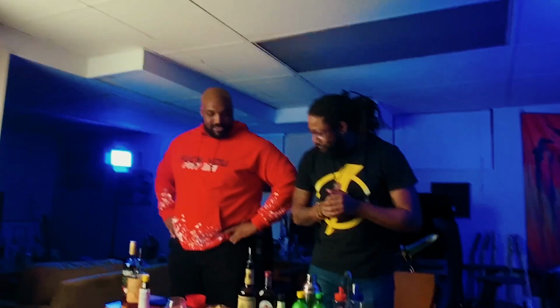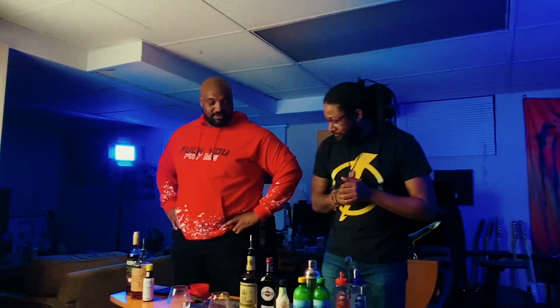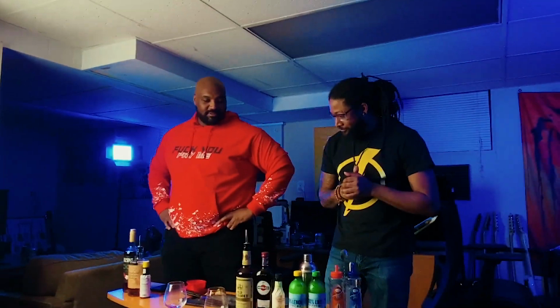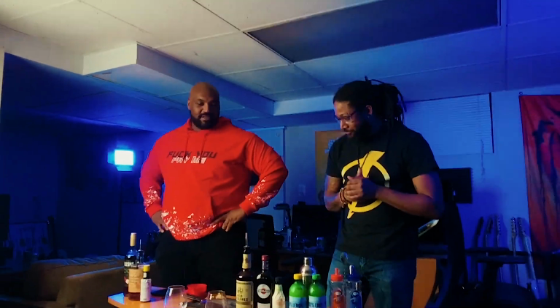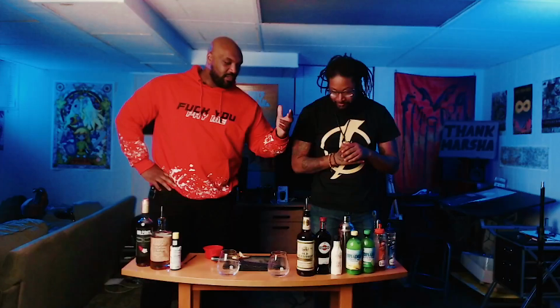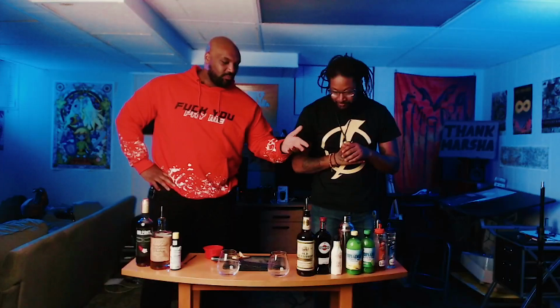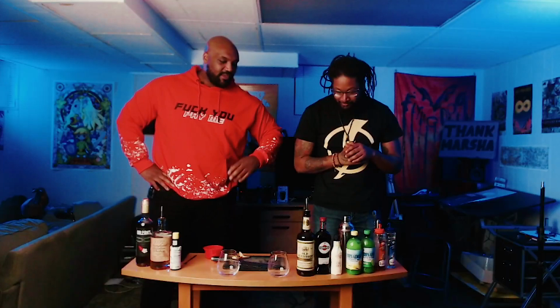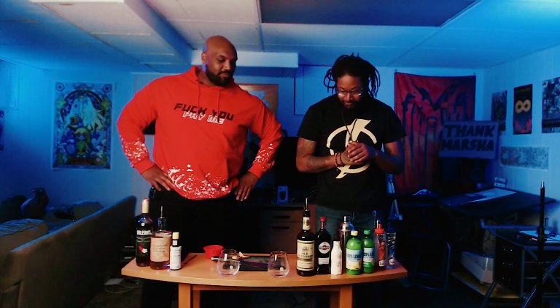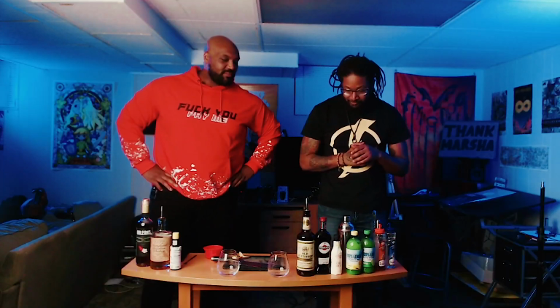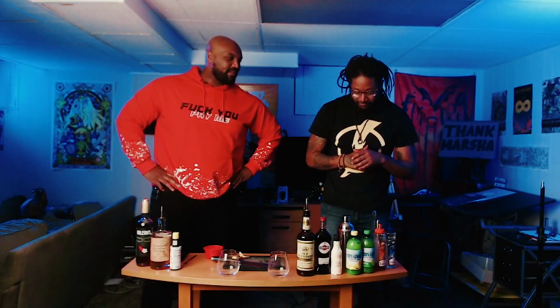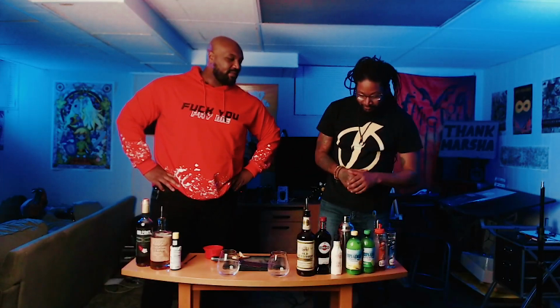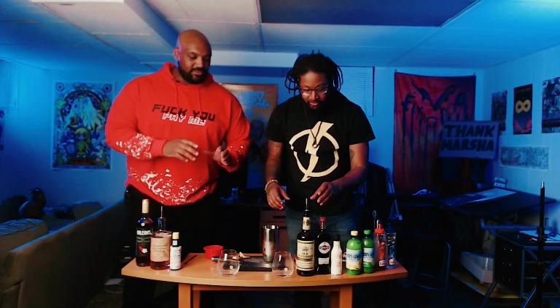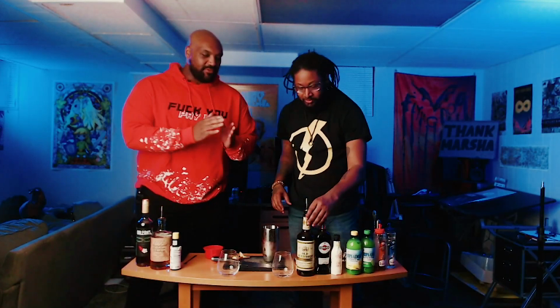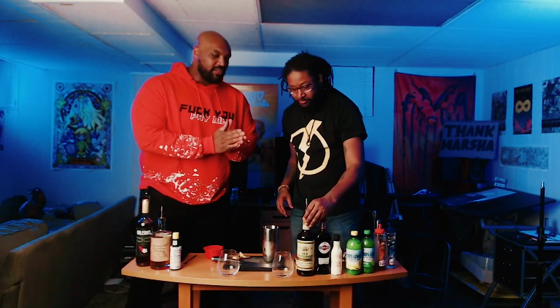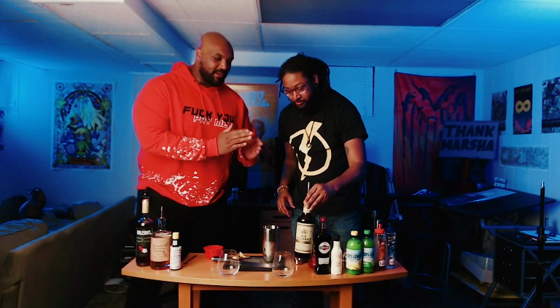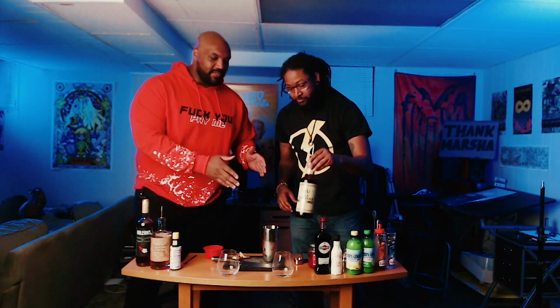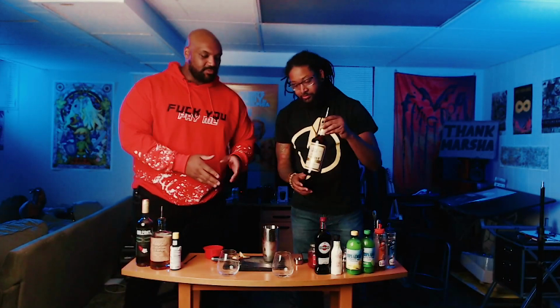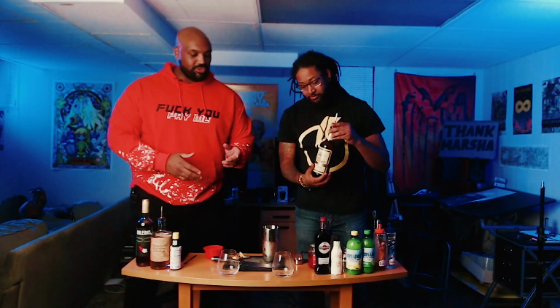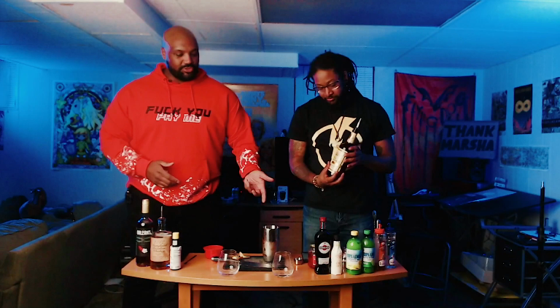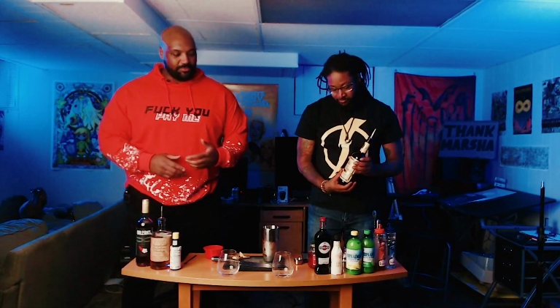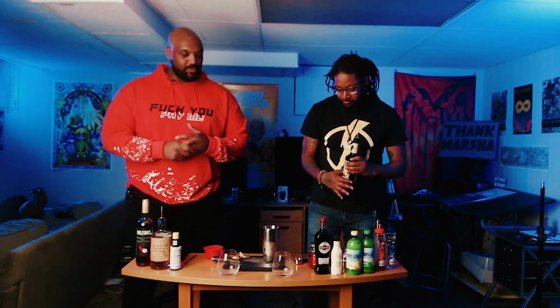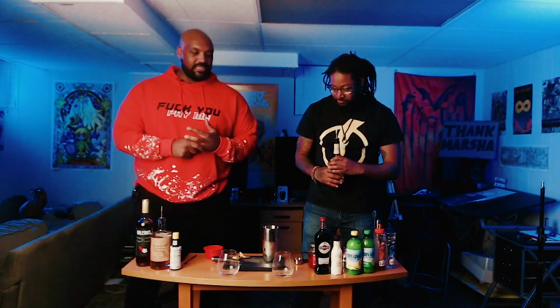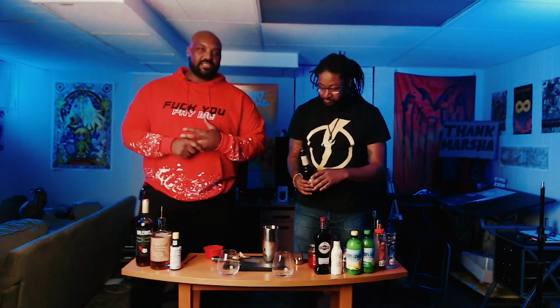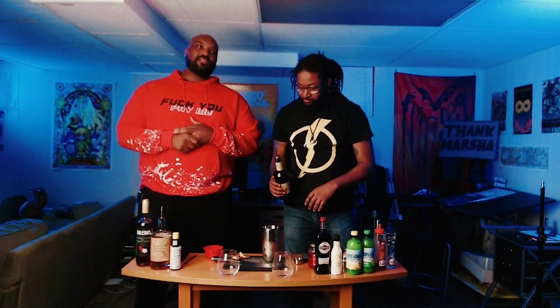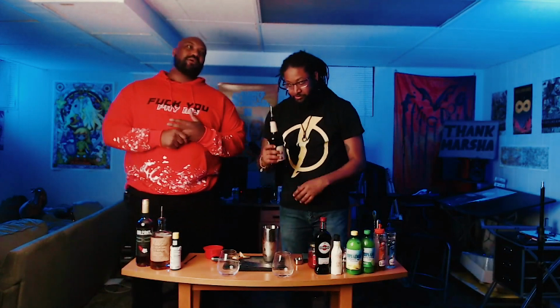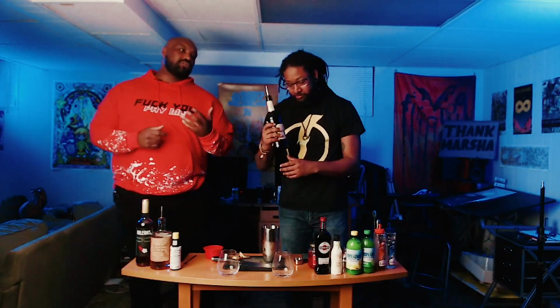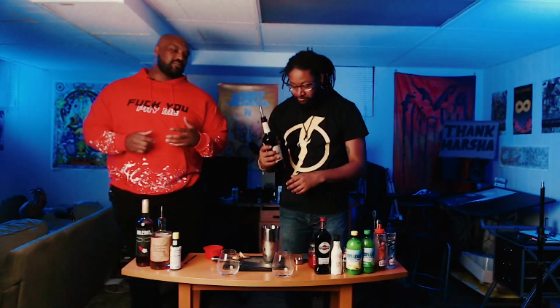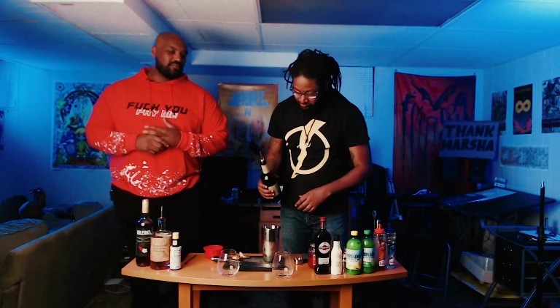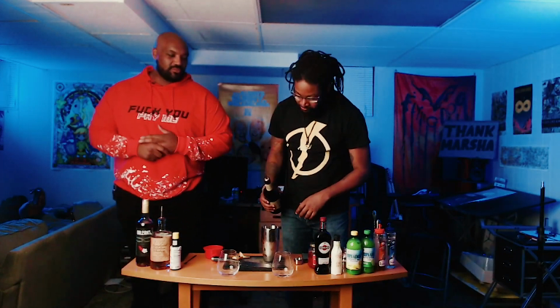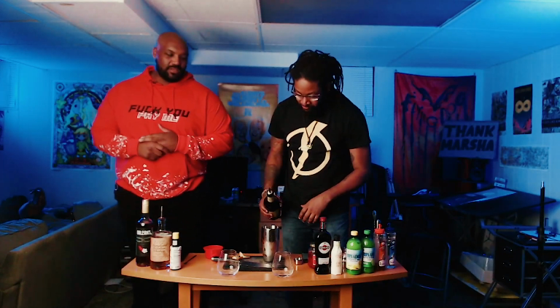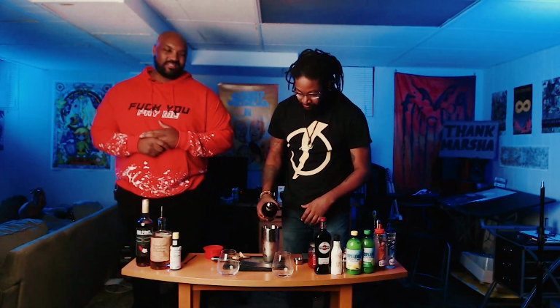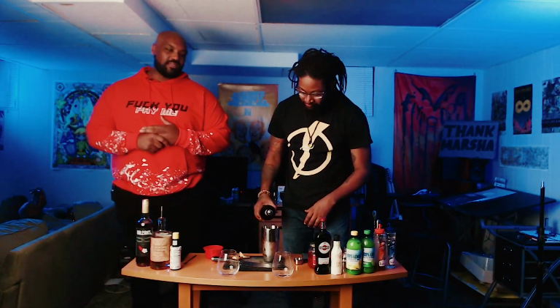Let's have you build this Manhattan. You have your shaker with ice in it. What you're going to do is put your whiskey in there — about two ounces, so about a six-second pour.